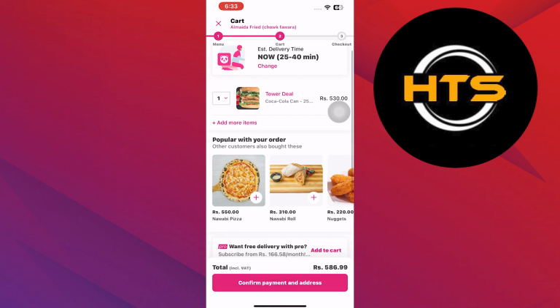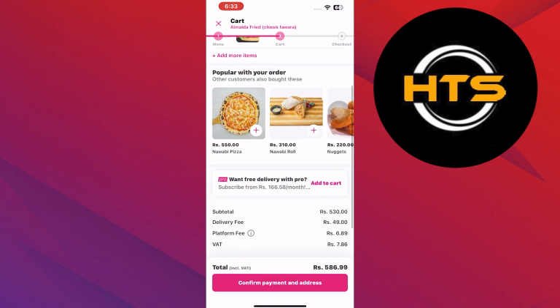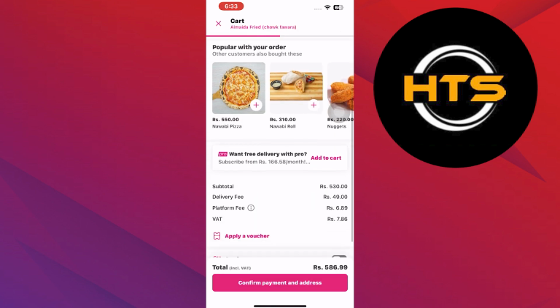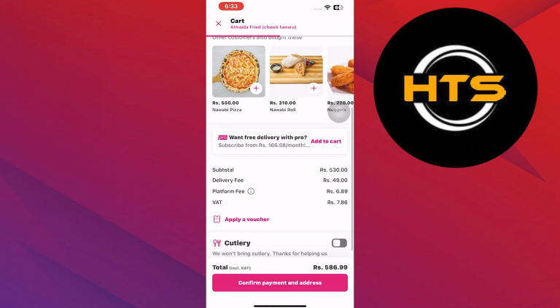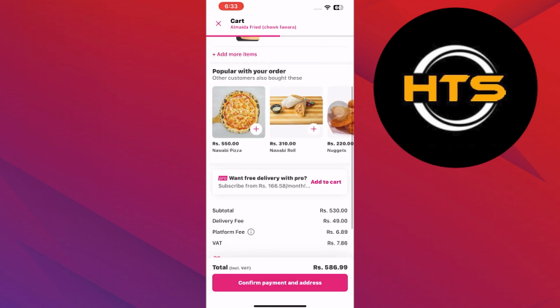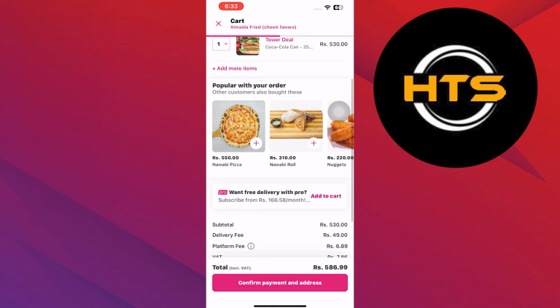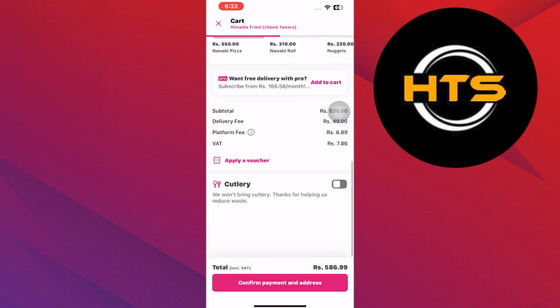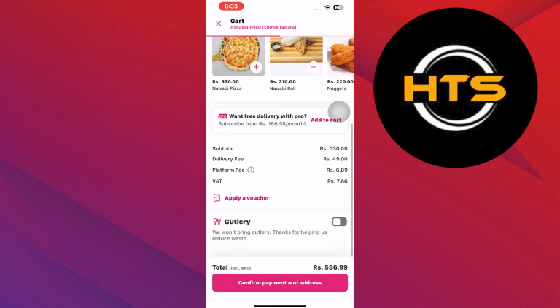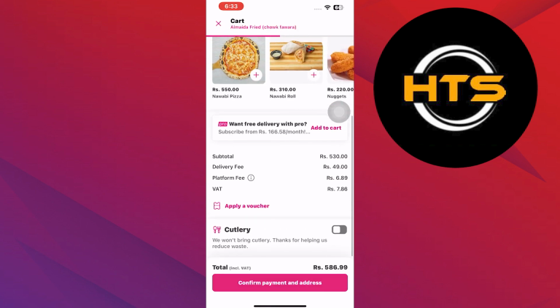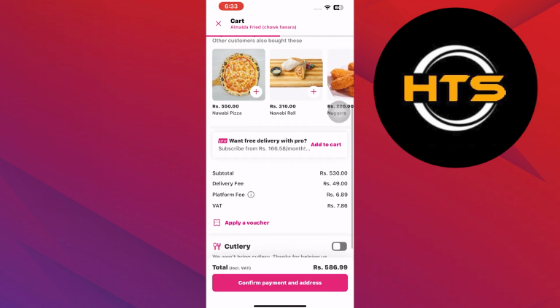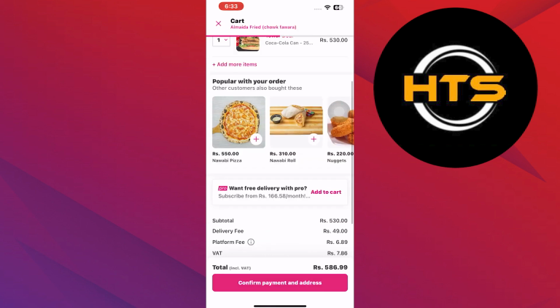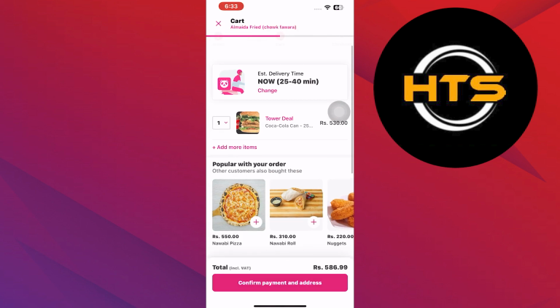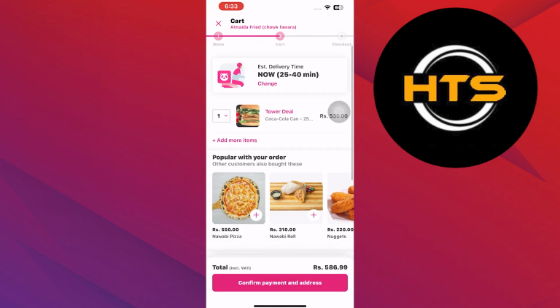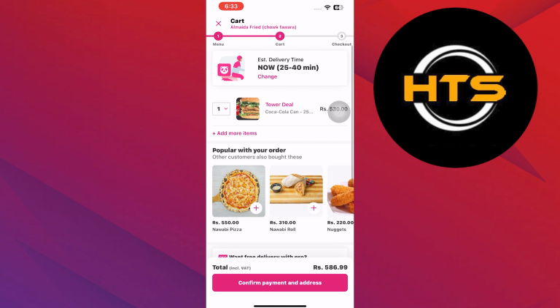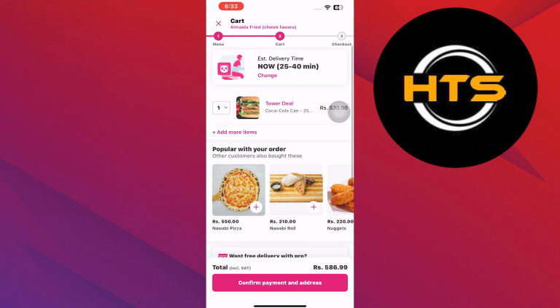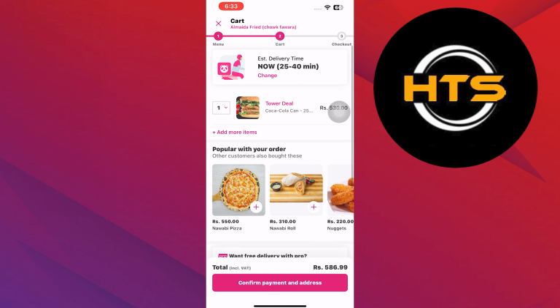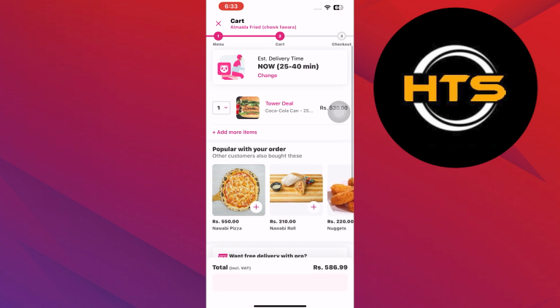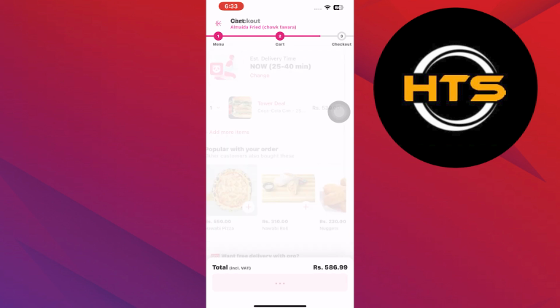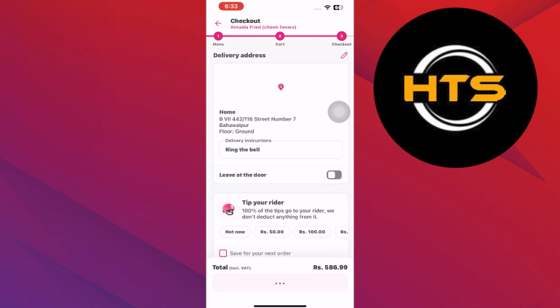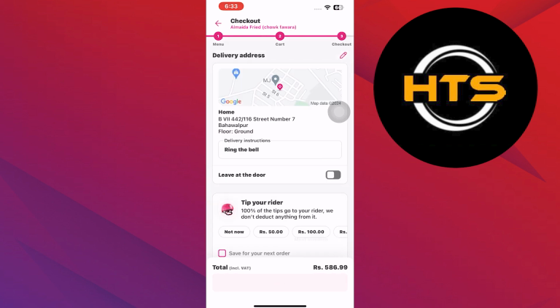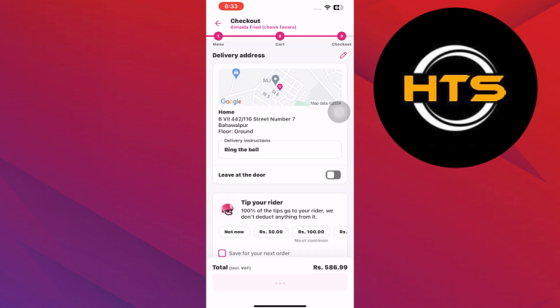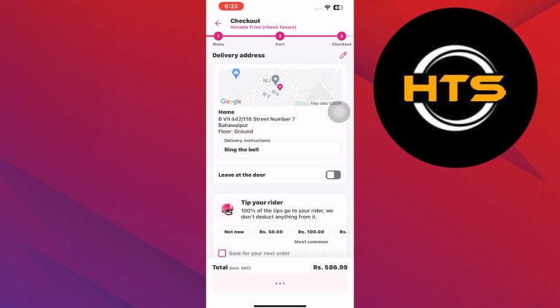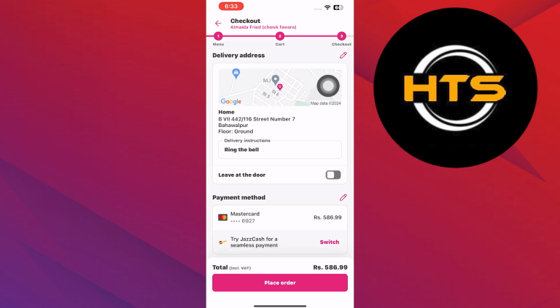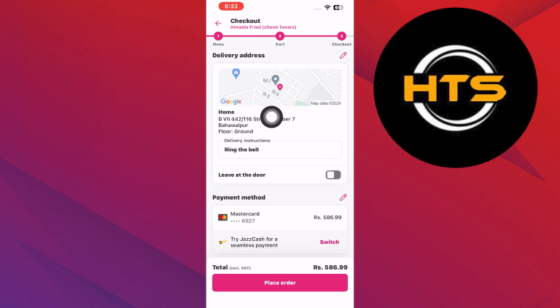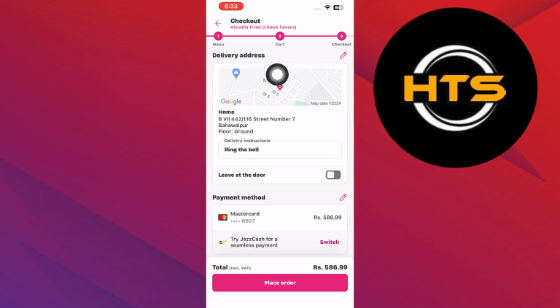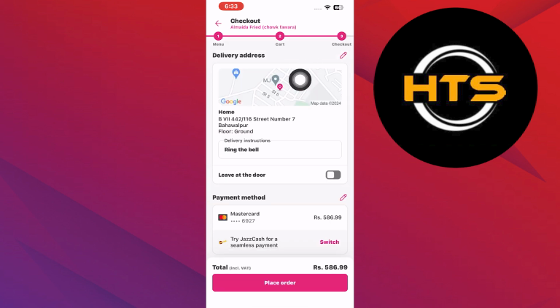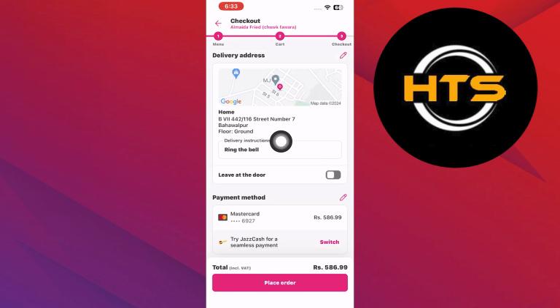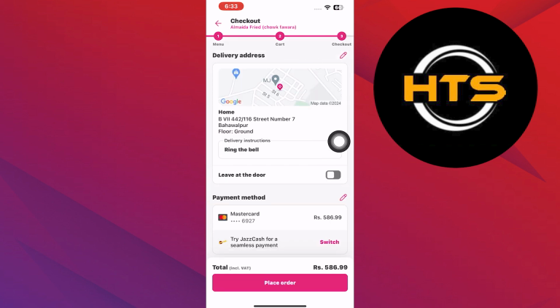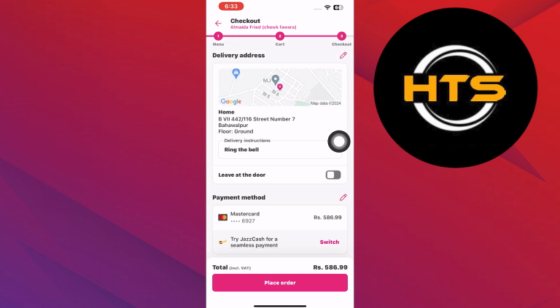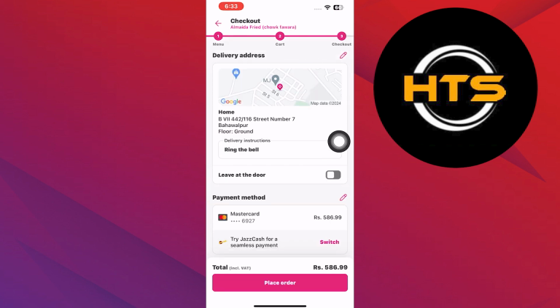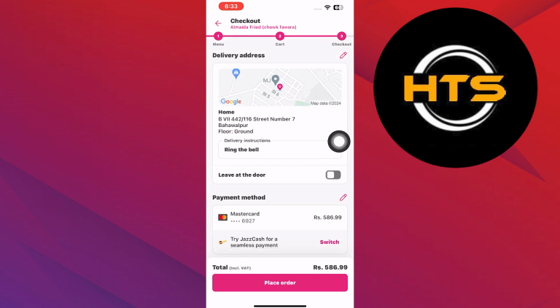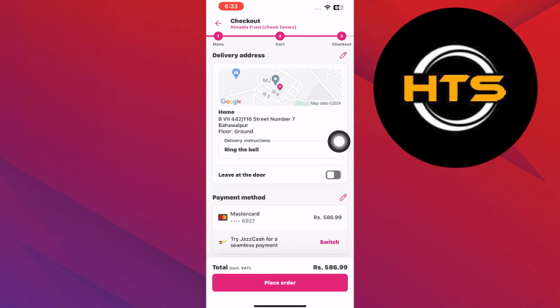Here, tap on Confirm Payment and Address. From this screen, you can change your address in Foodpanda.